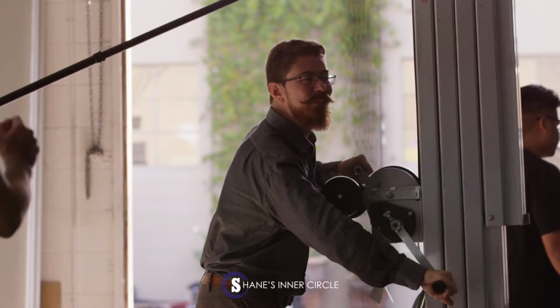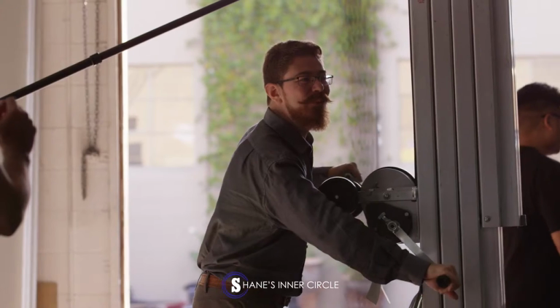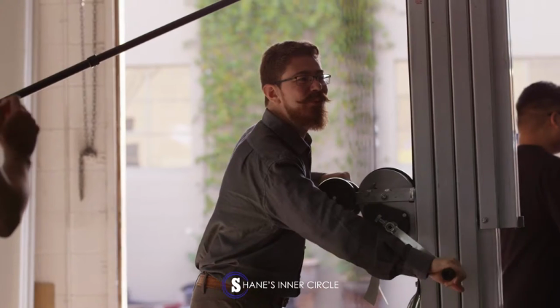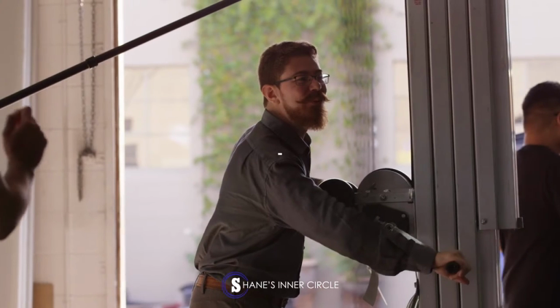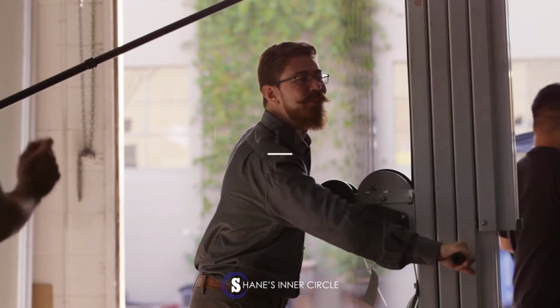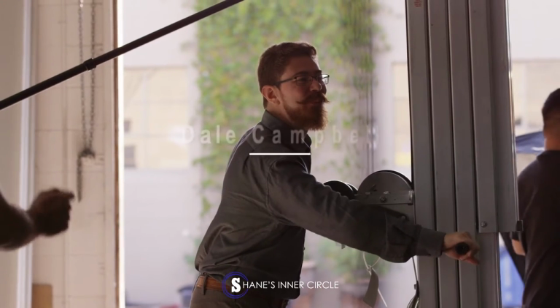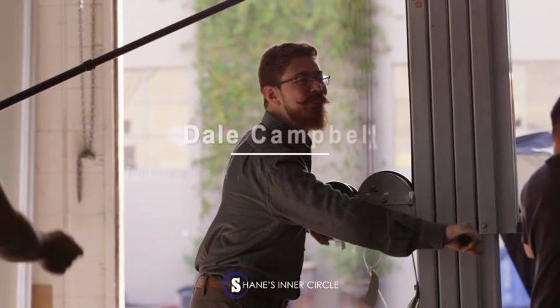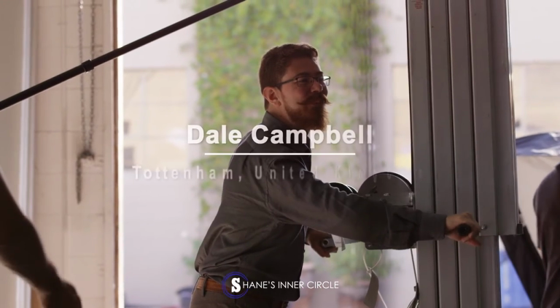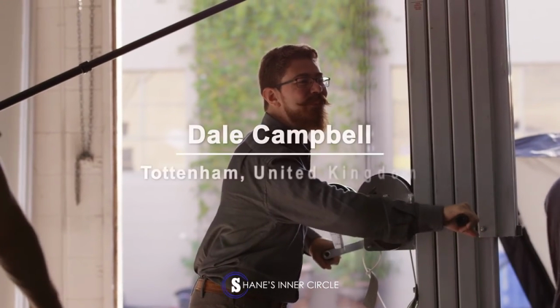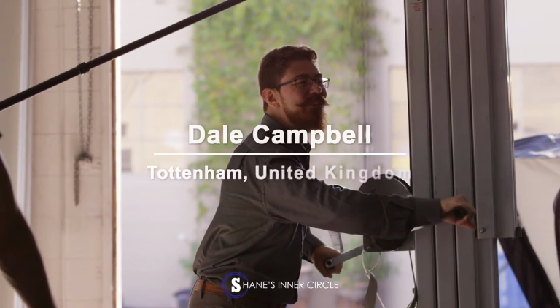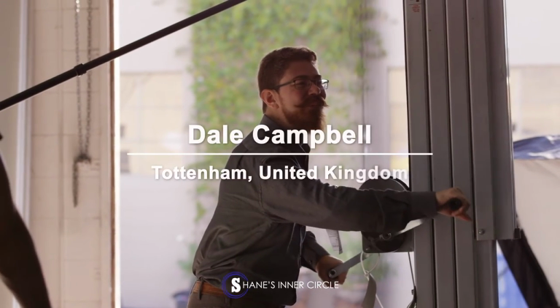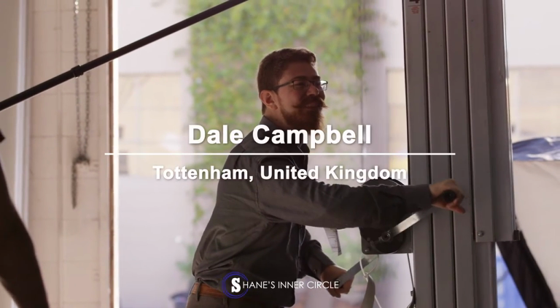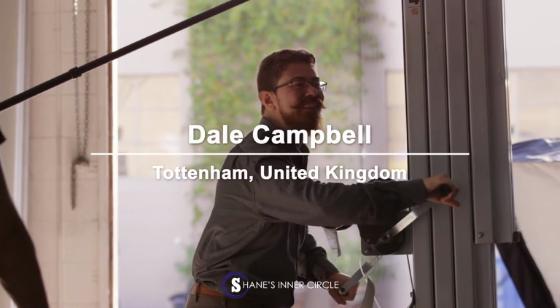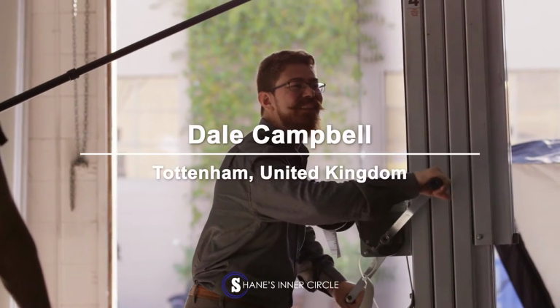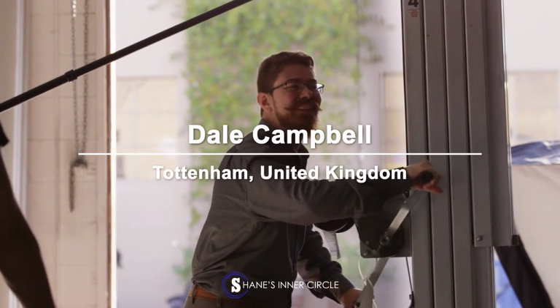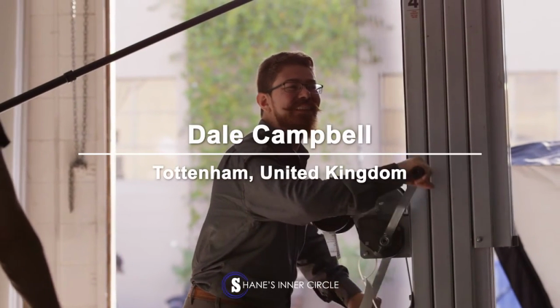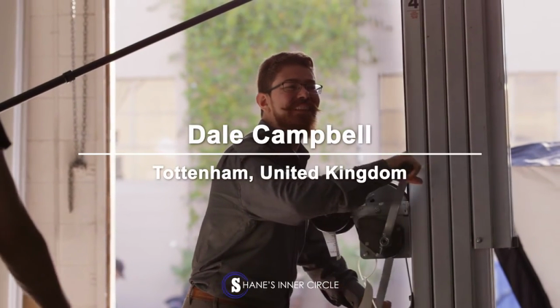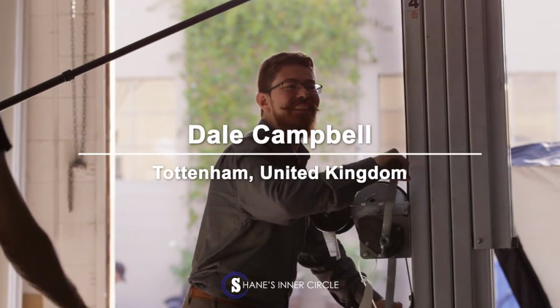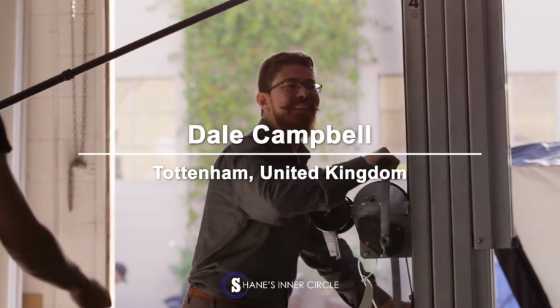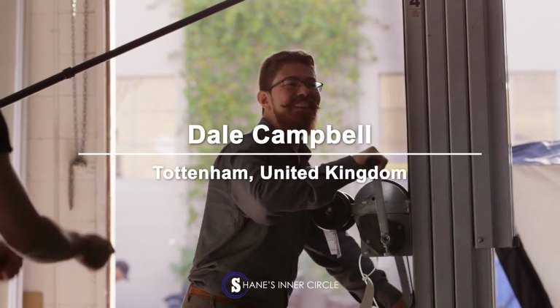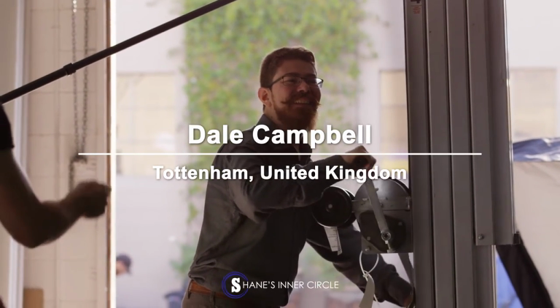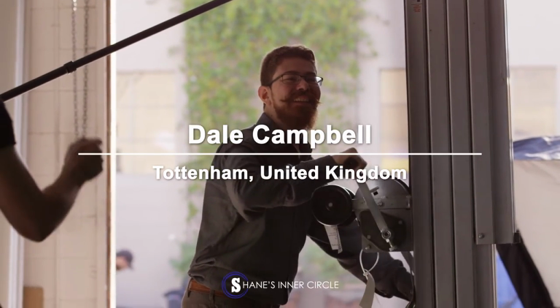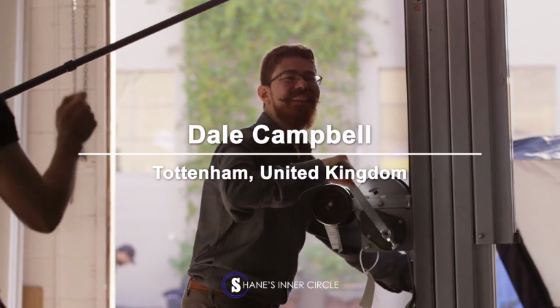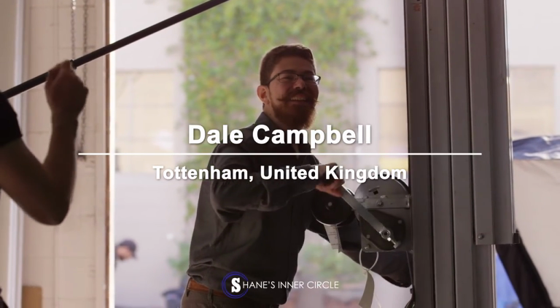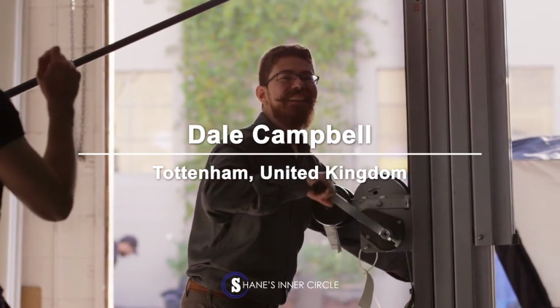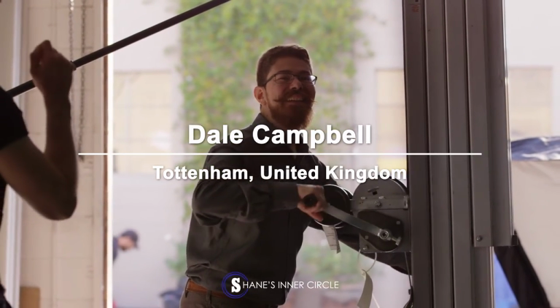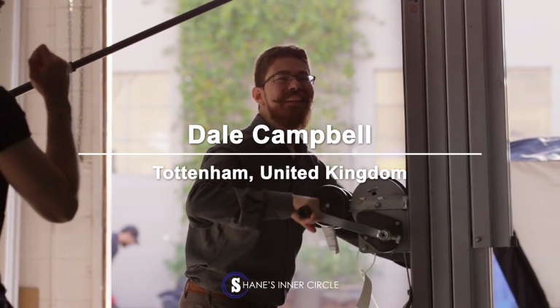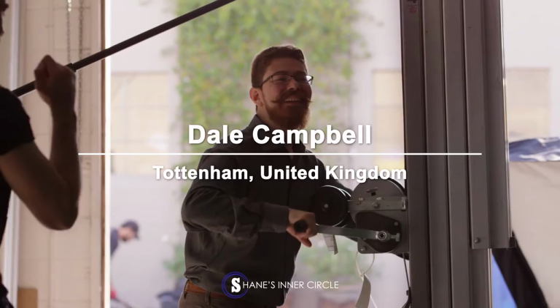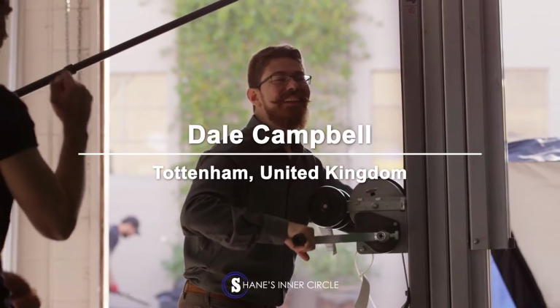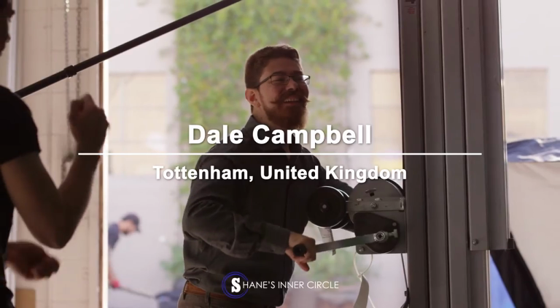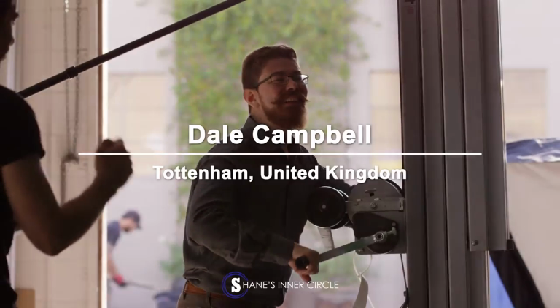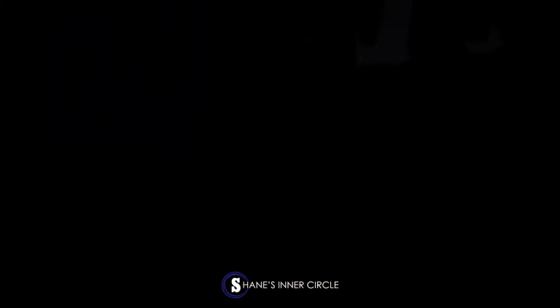I'm Dale Campbell, I'm from the UK, specifically from Cheltenham, which isn't London — it's a little bit further over towards Wales.